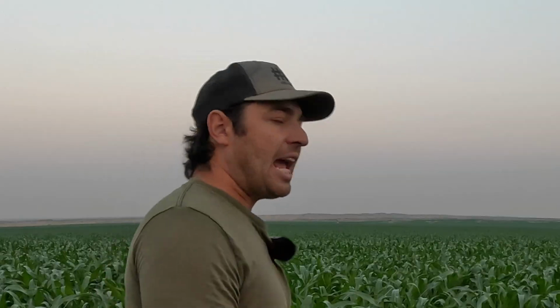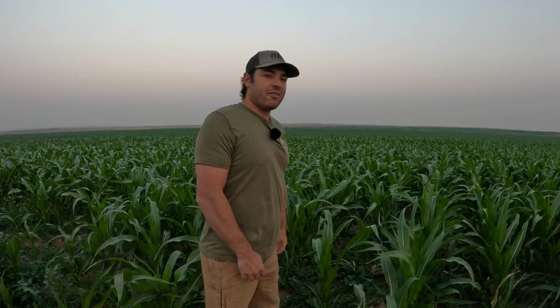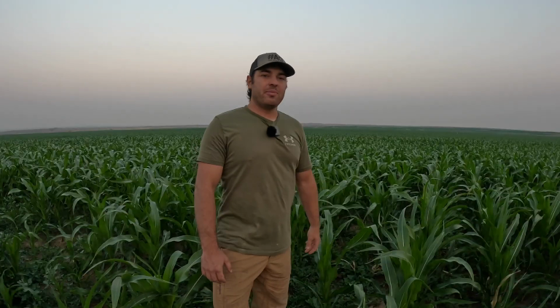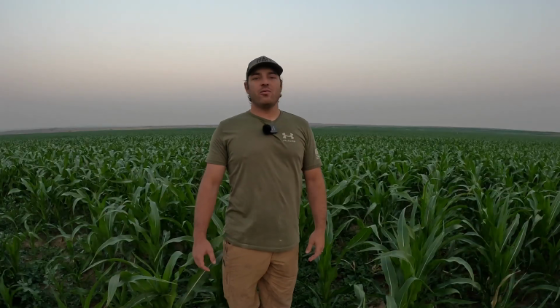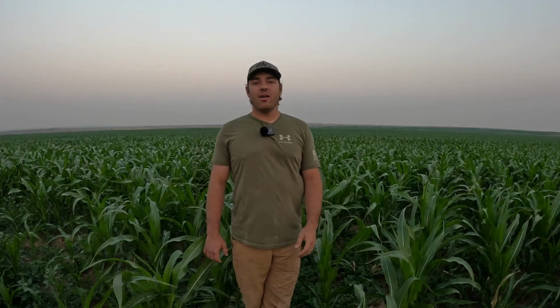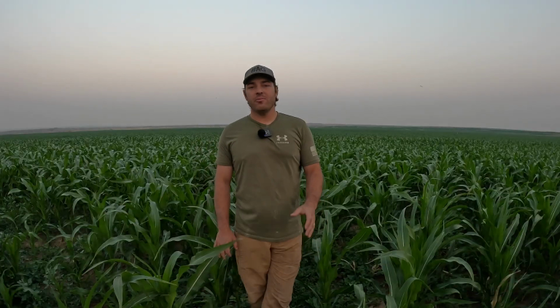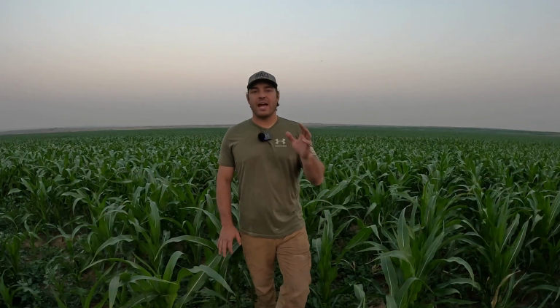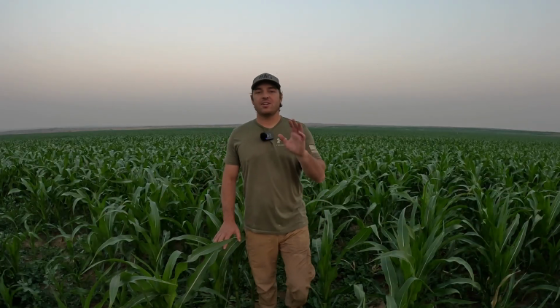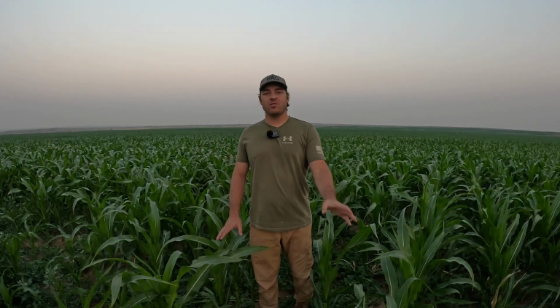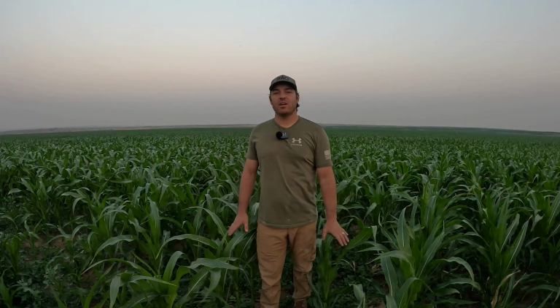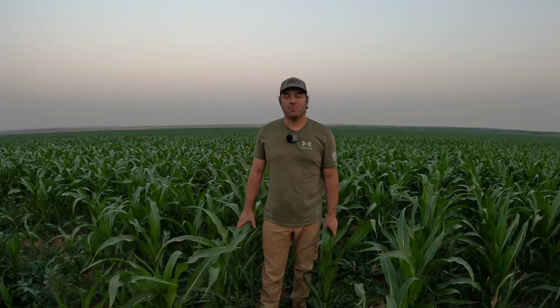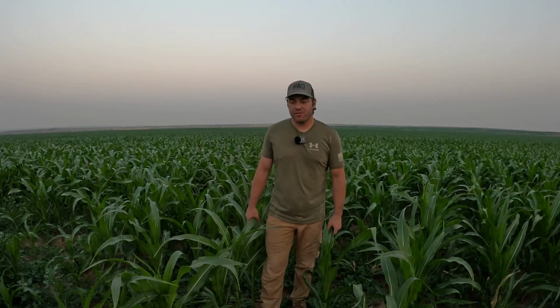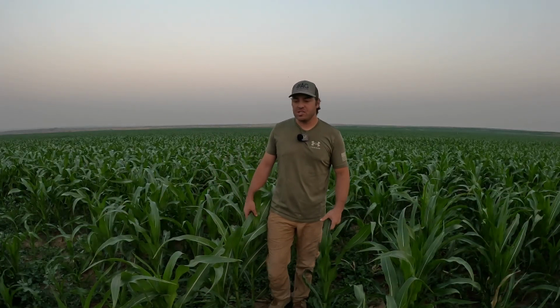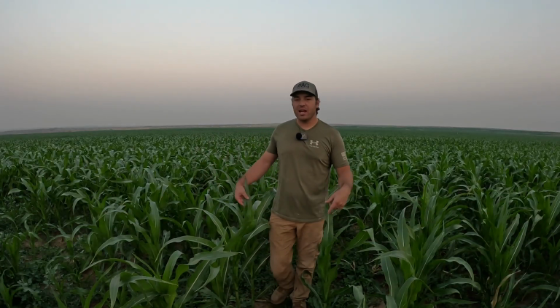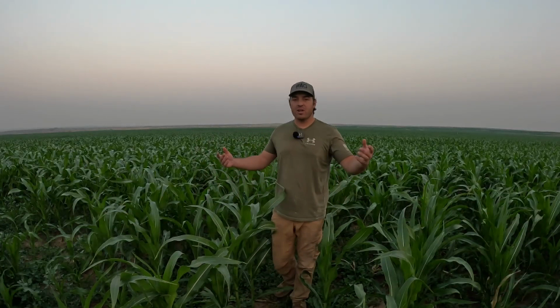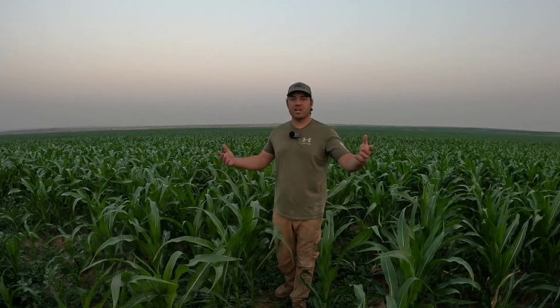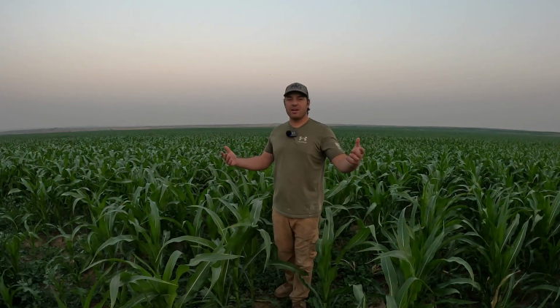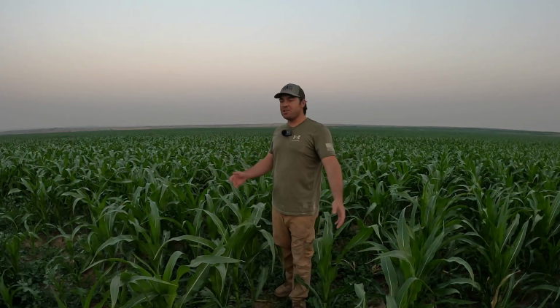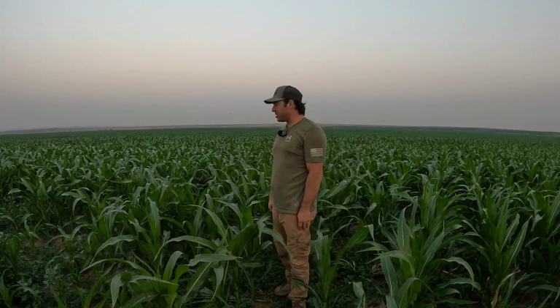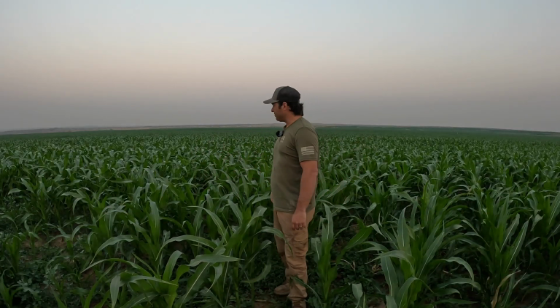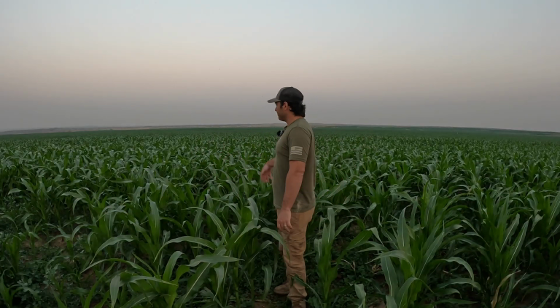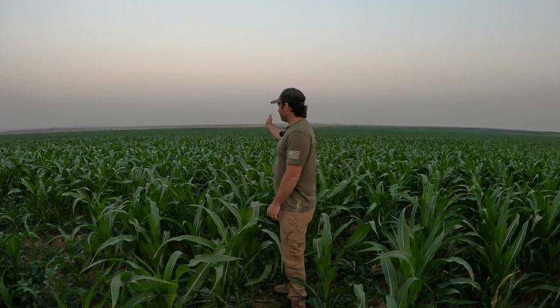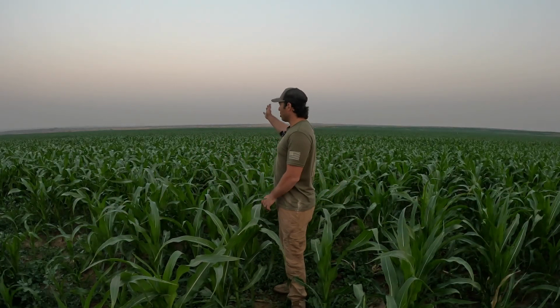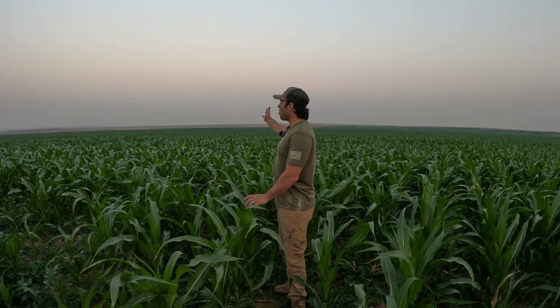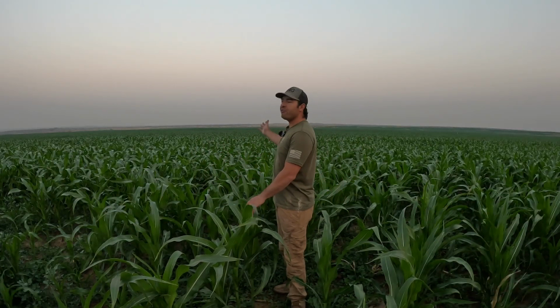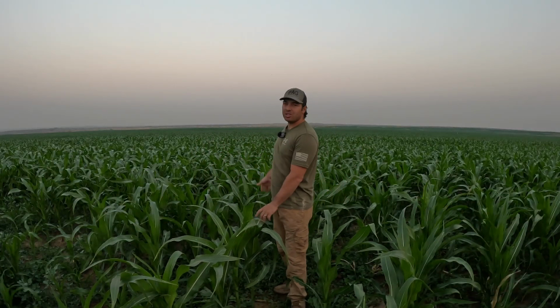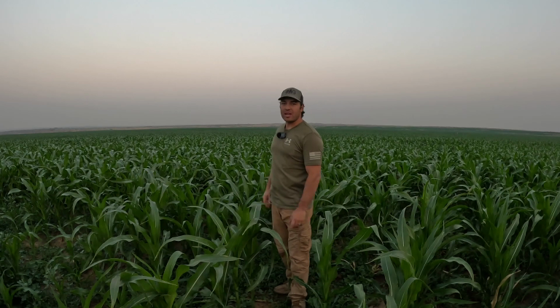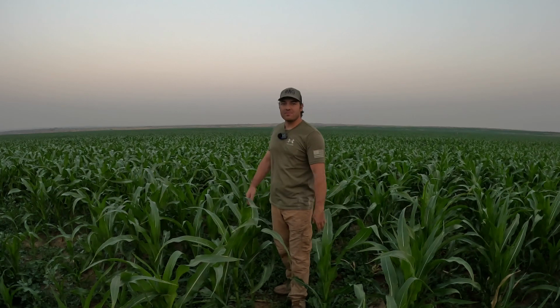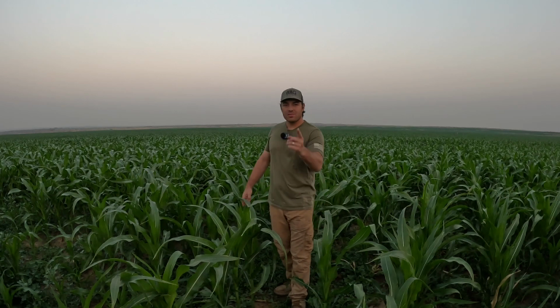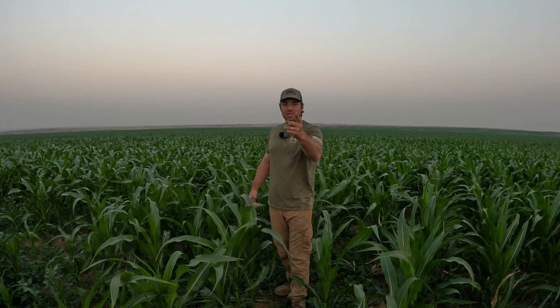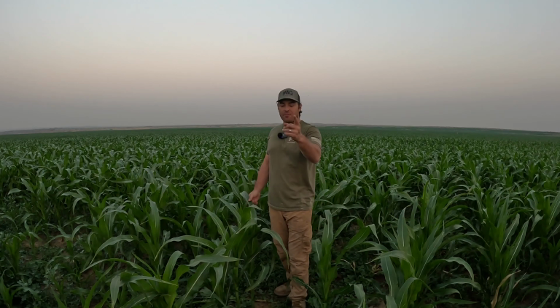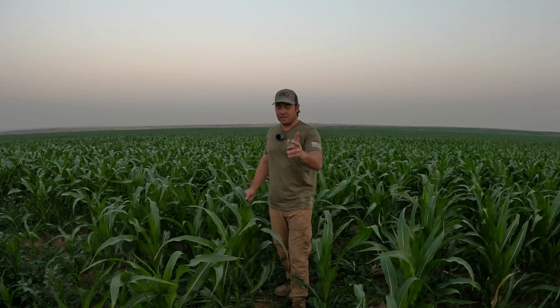Hey everybody, welcome back to American Beef Ranch. Today I want to talk about nitrogen, and we're in a cornfield to do that. So let's talk about it.